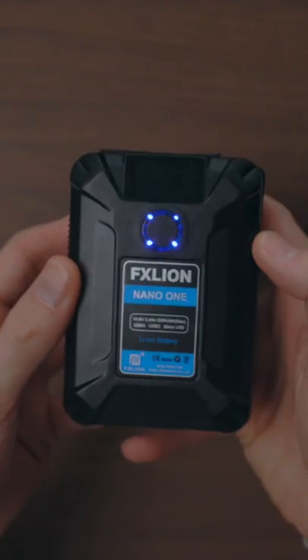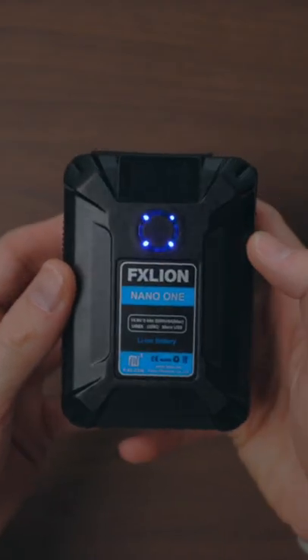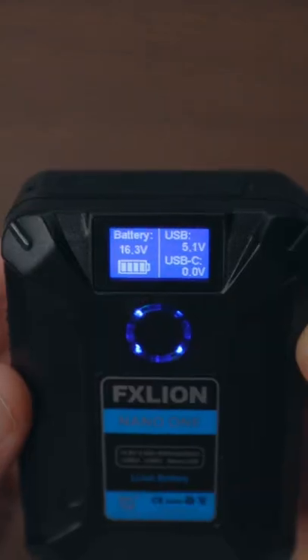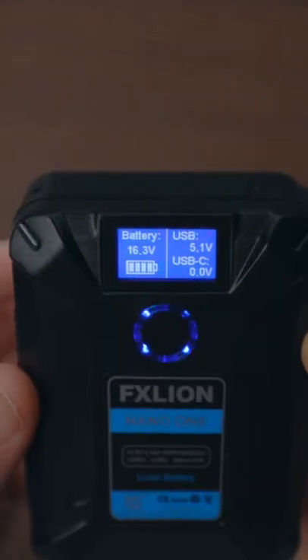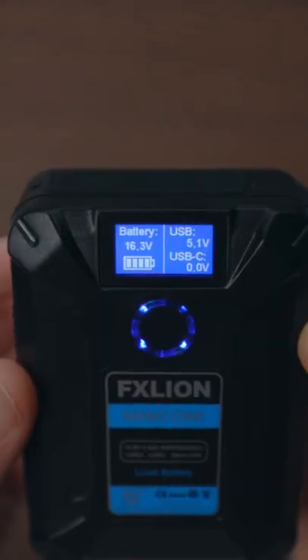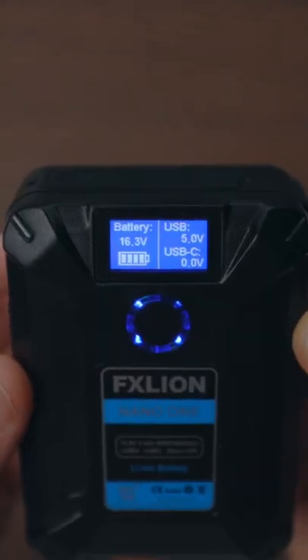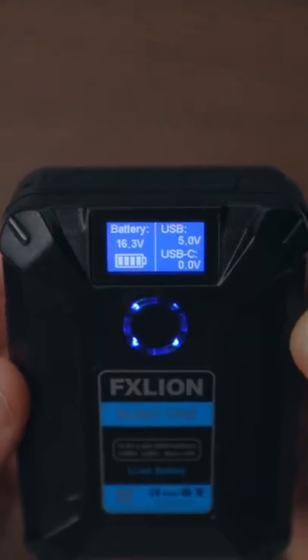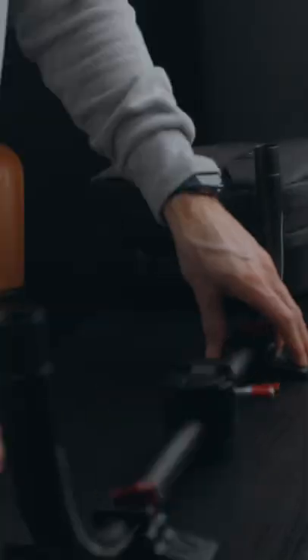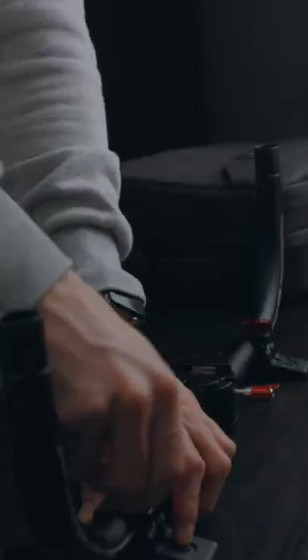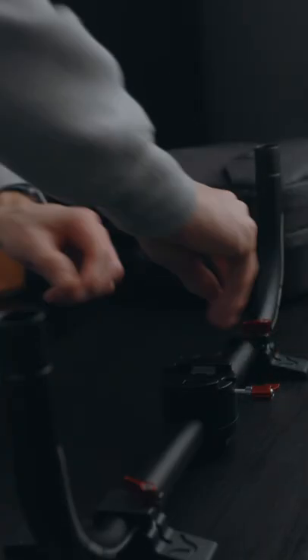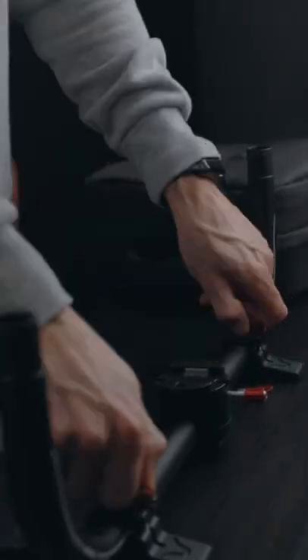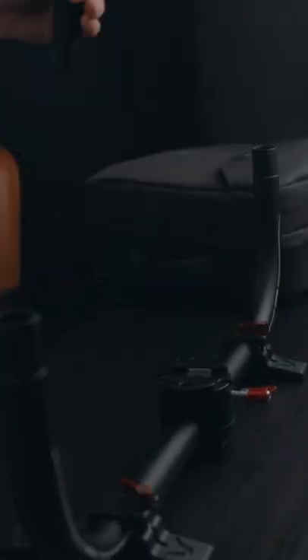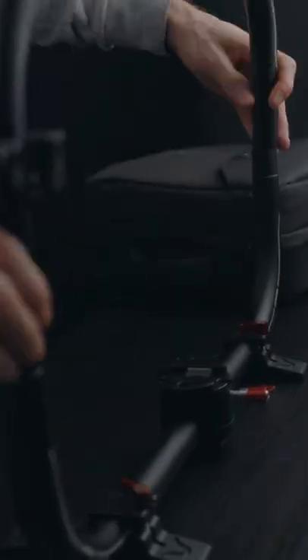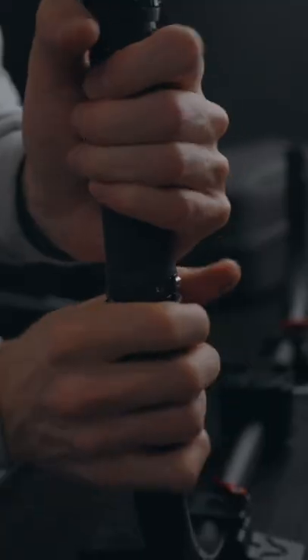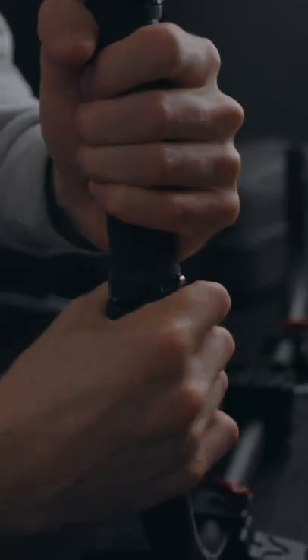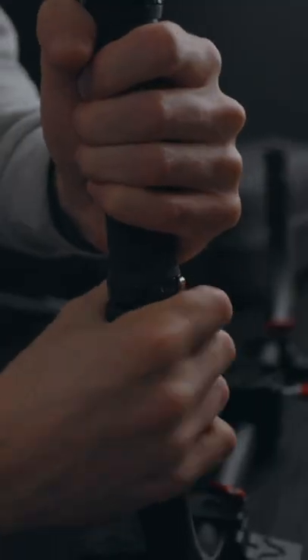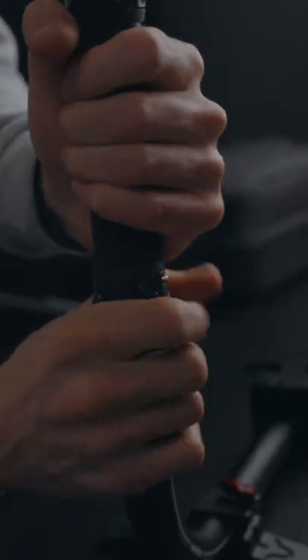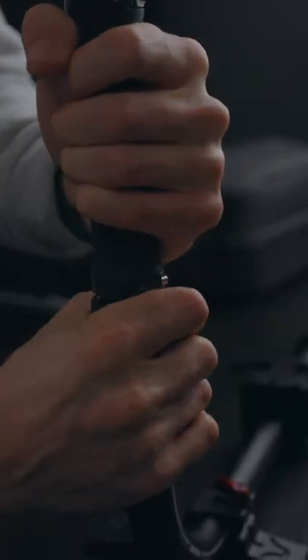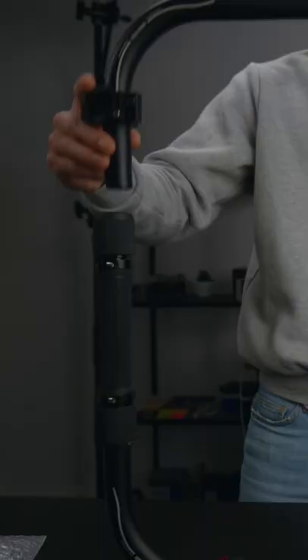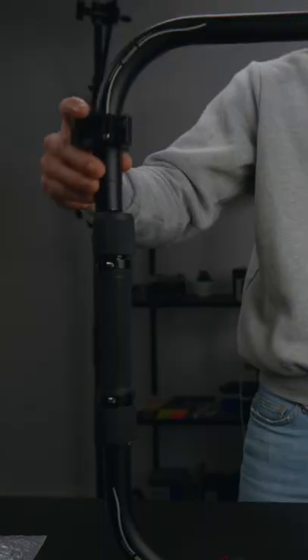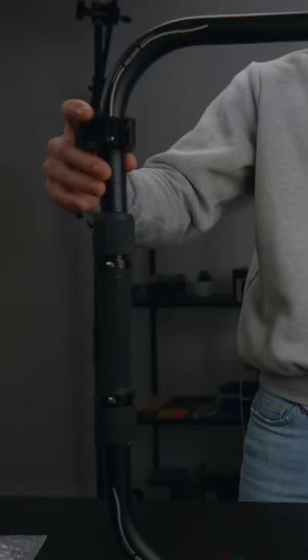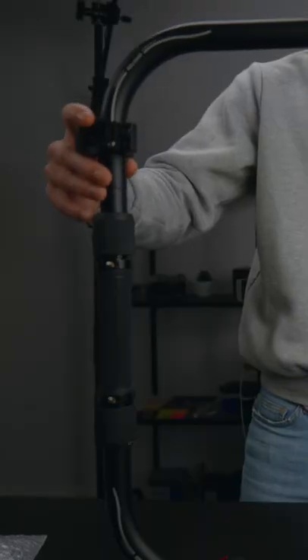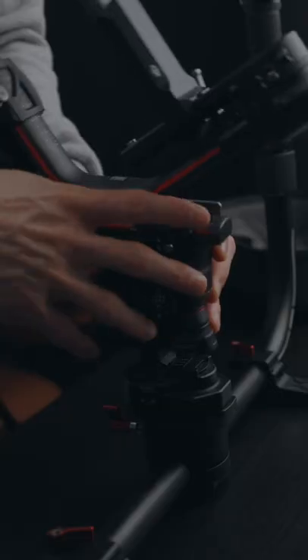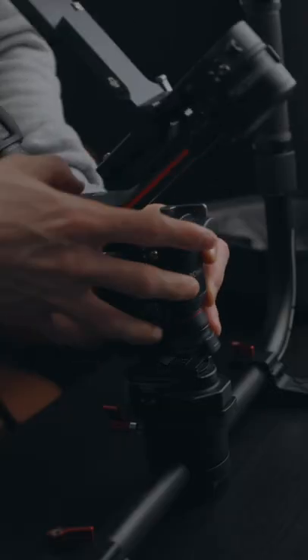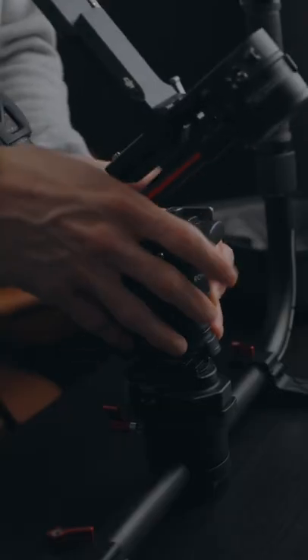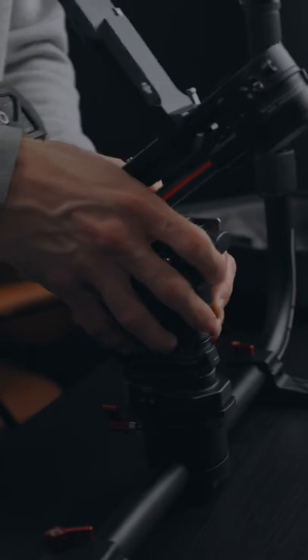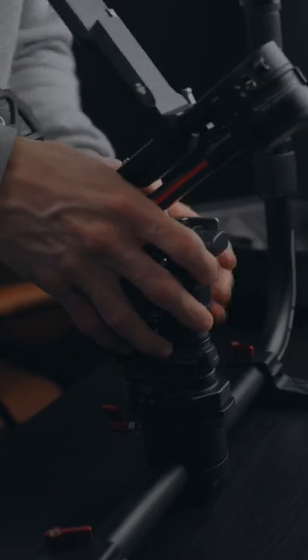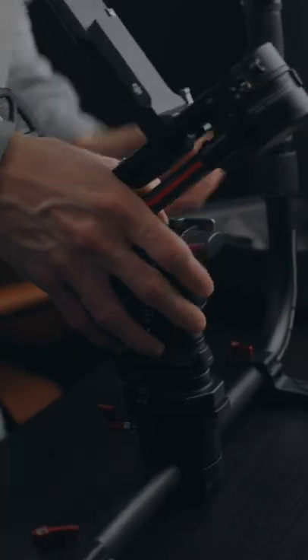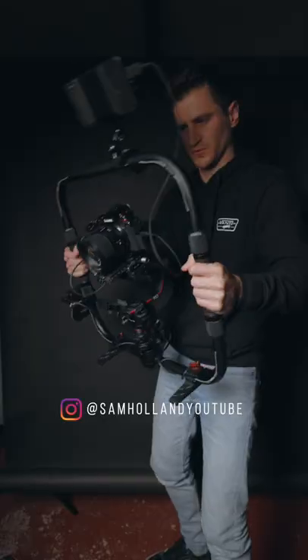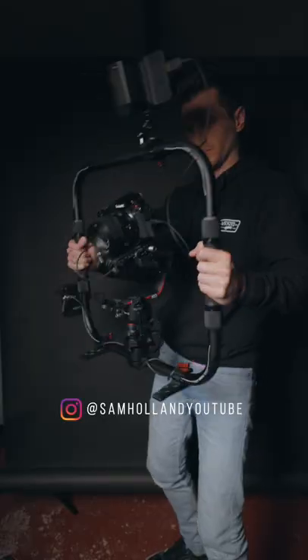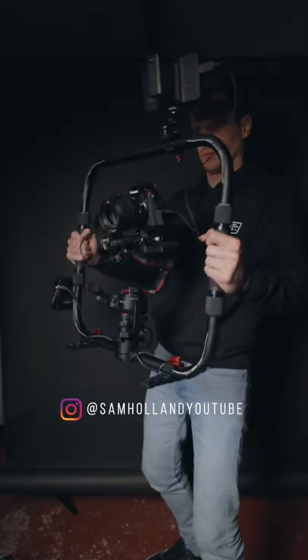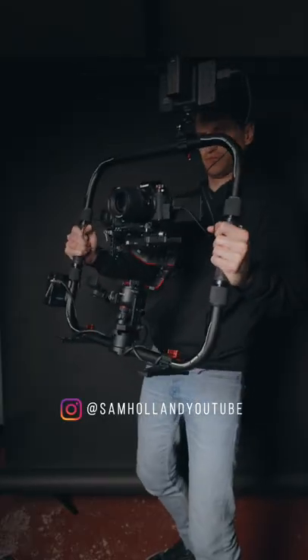It's also super easy to set up — just clip this in, screw these on, pop that in, and Bob's your uncle, you're good to go.